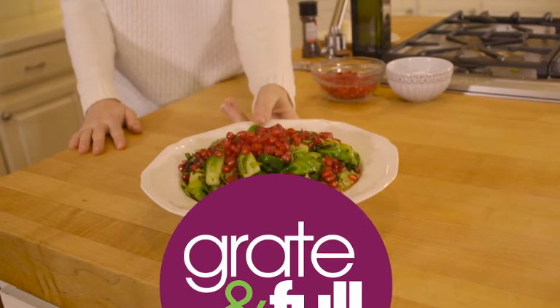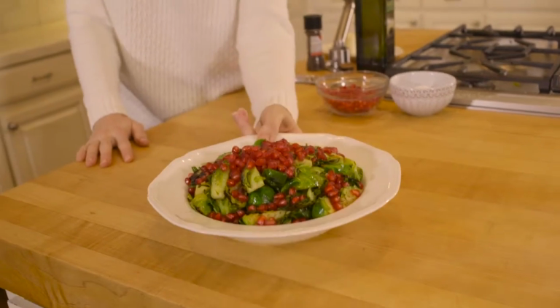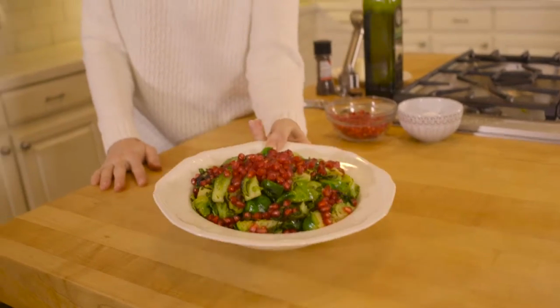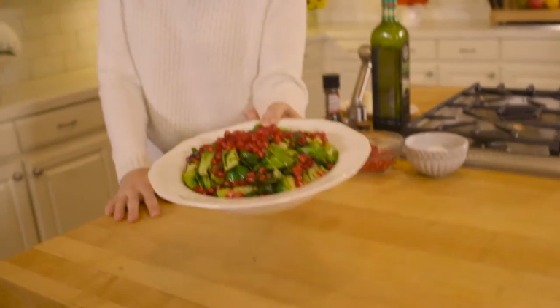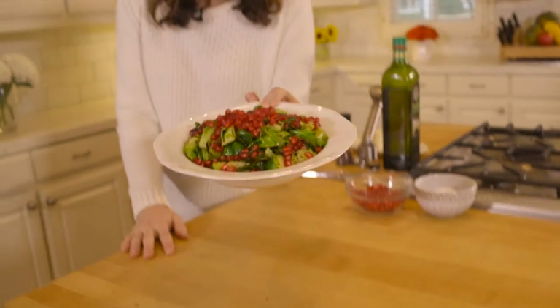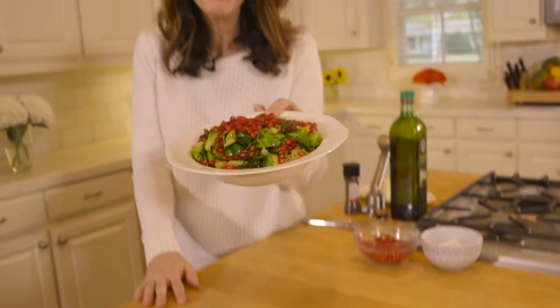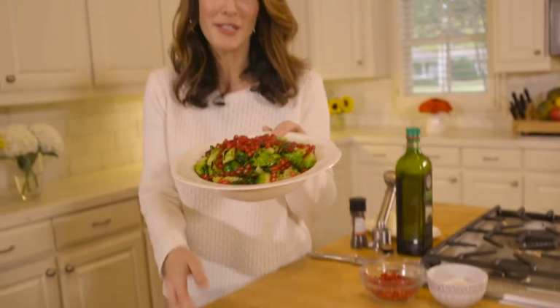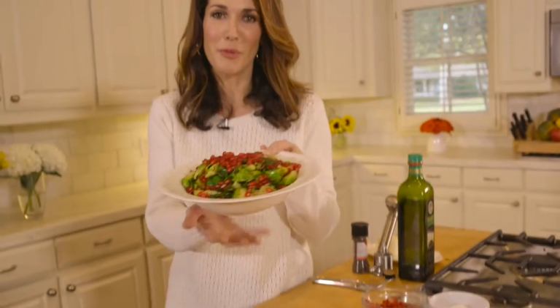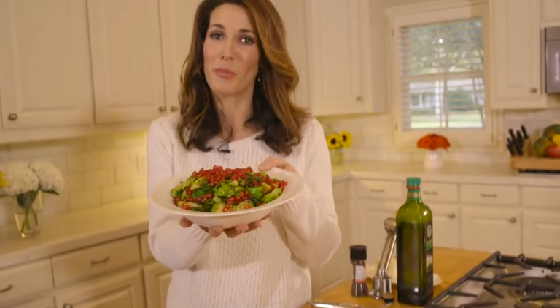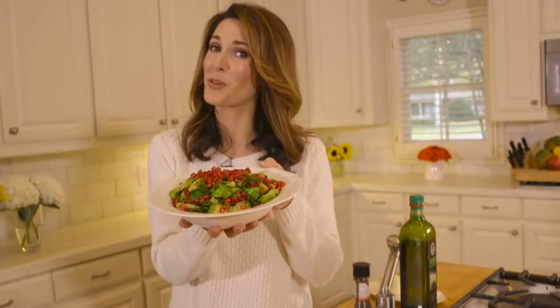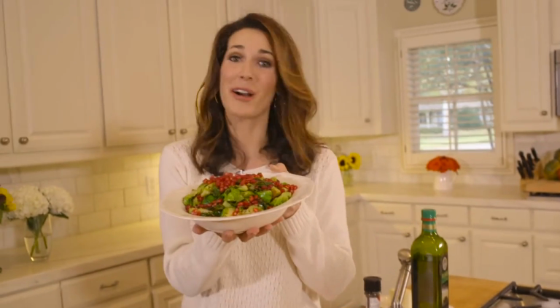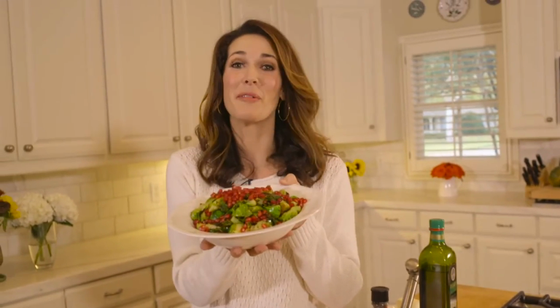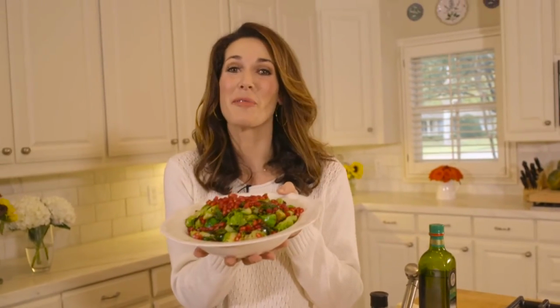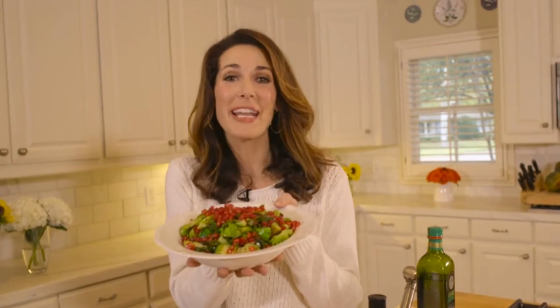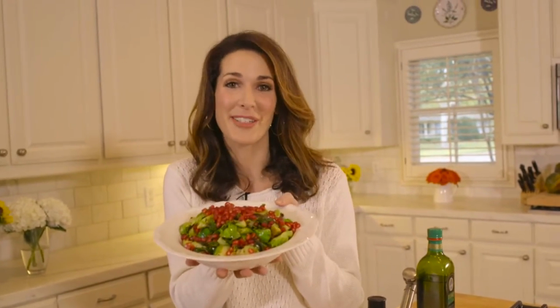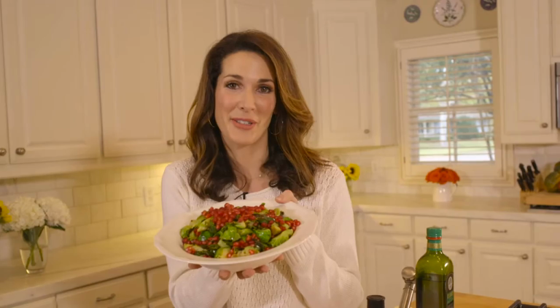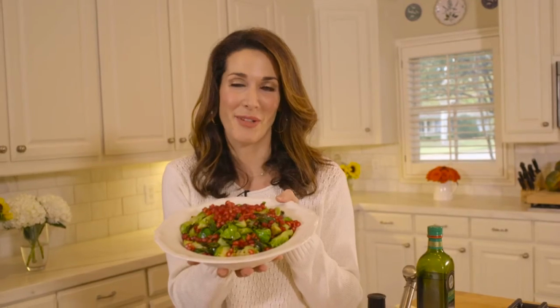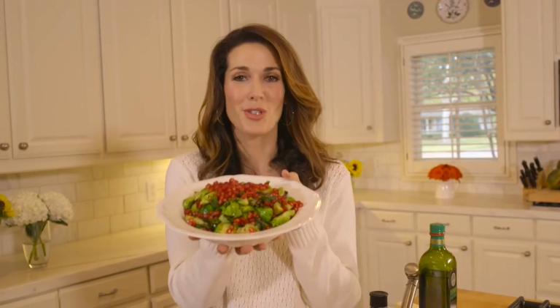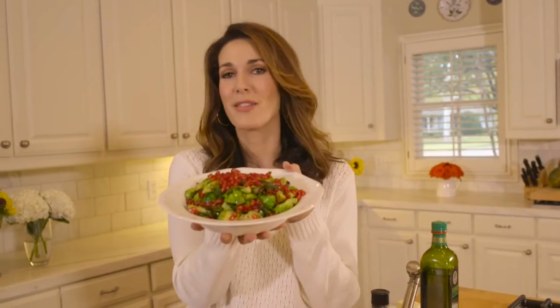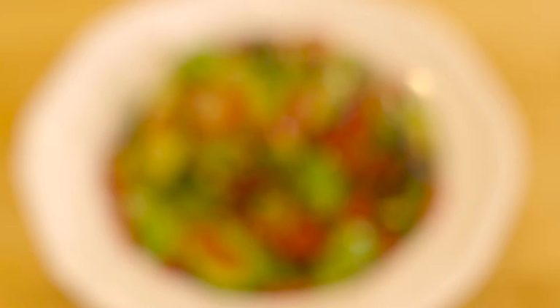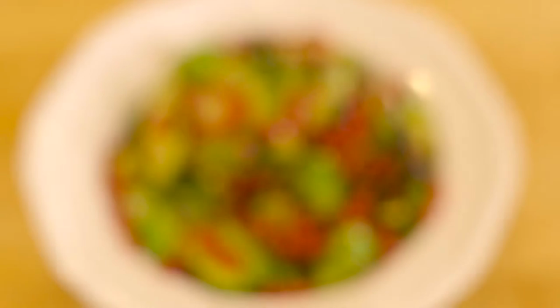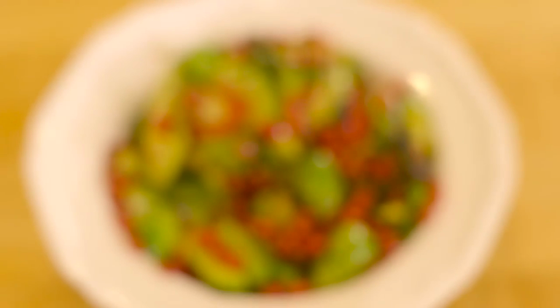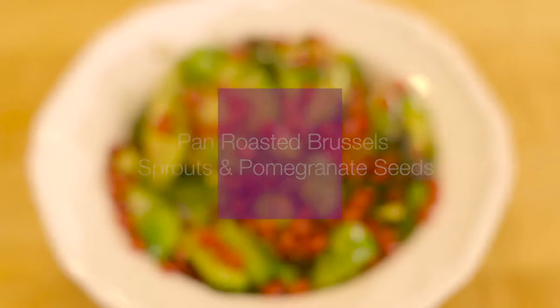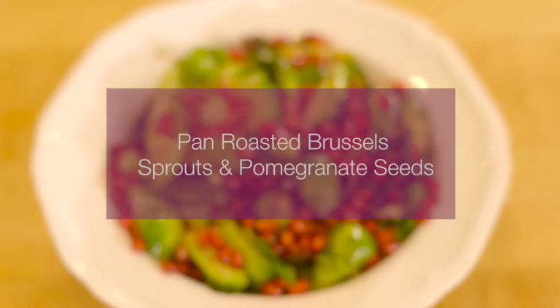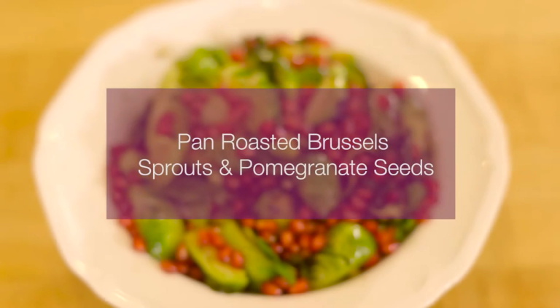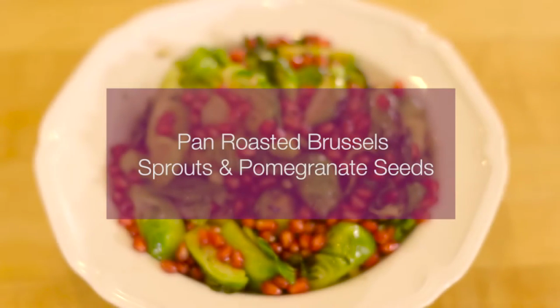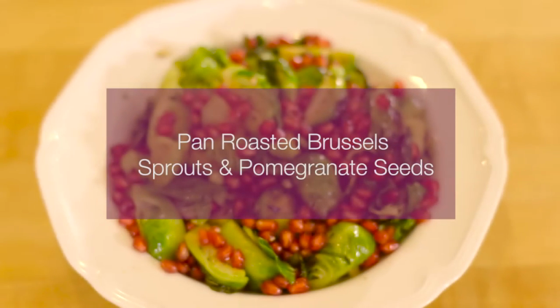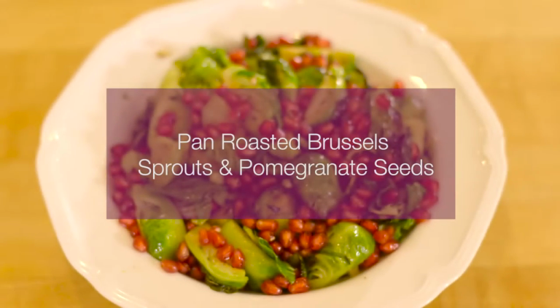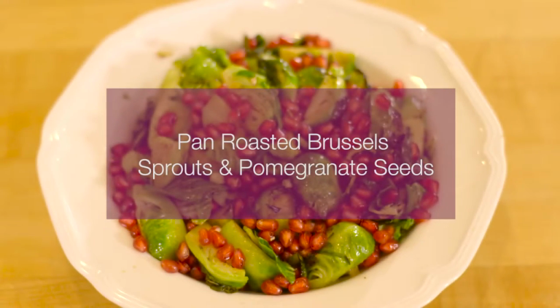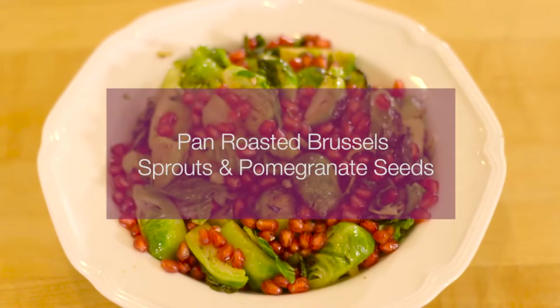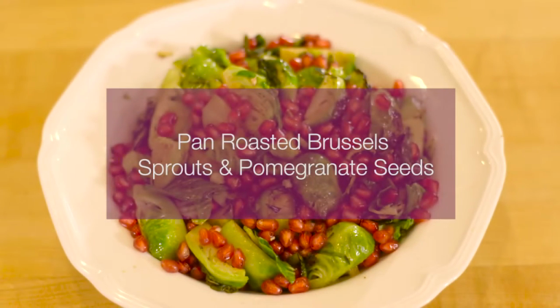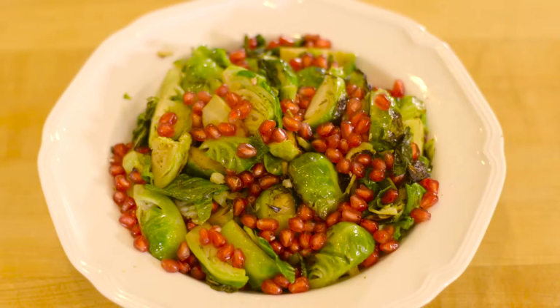It's the colors of Christmas in a bowl, but you're not going to want to wait until Christmas to try these pan-roasted brussels sprouts with pomegranate seeds.